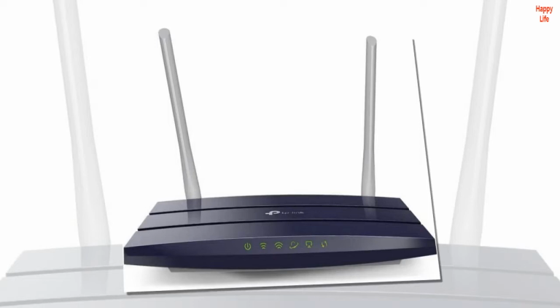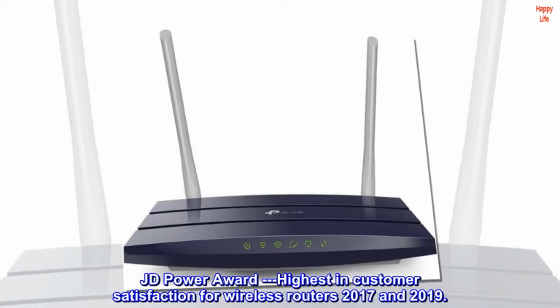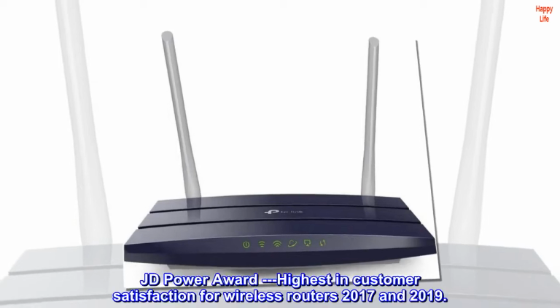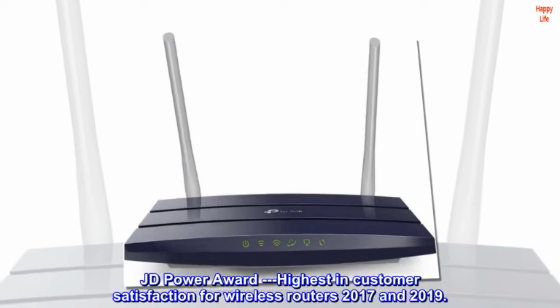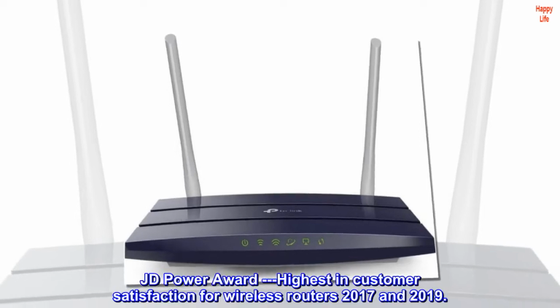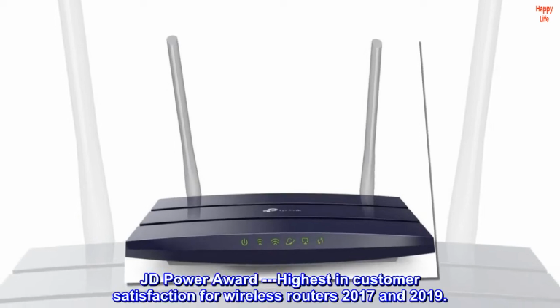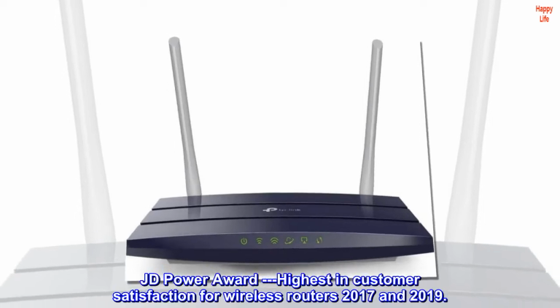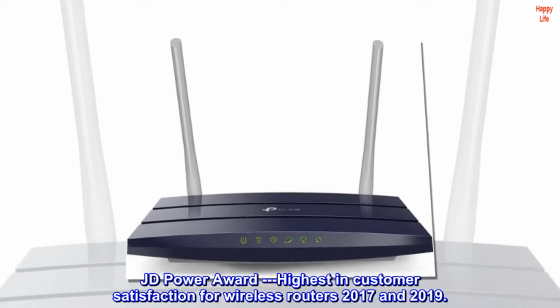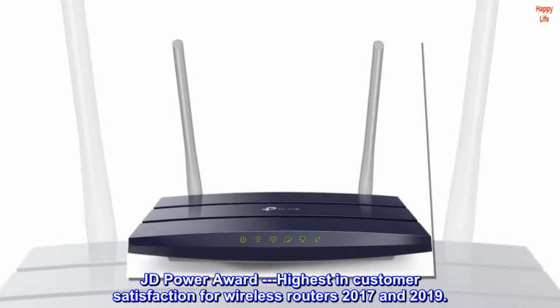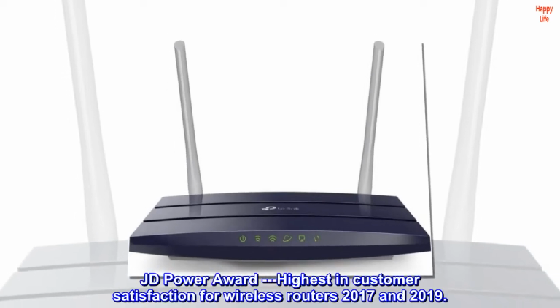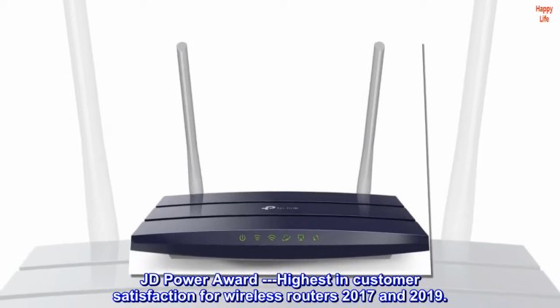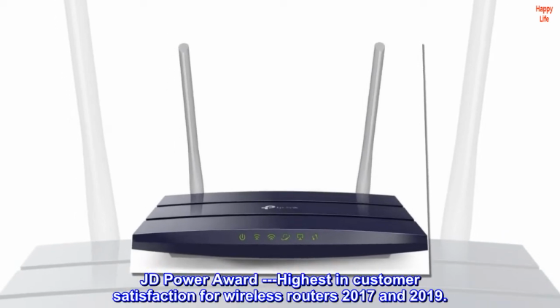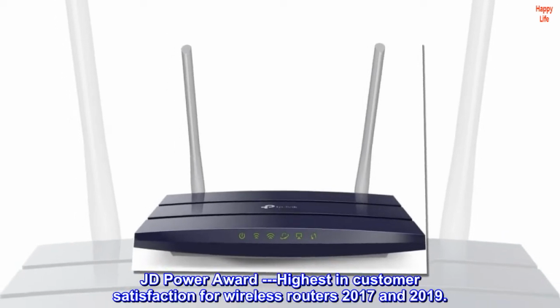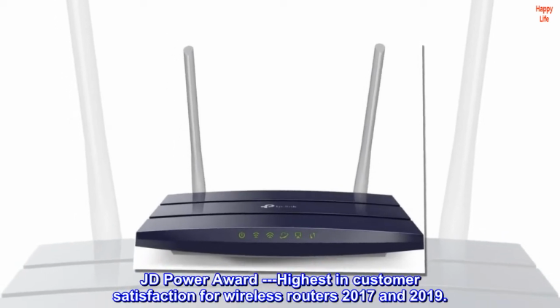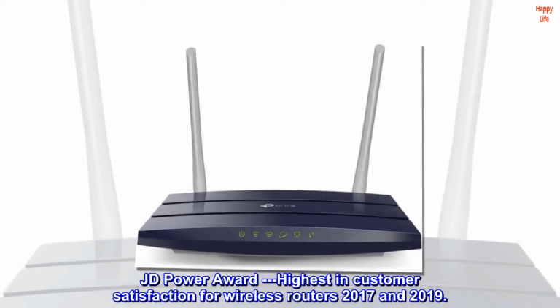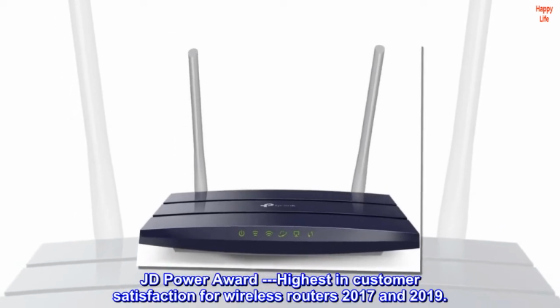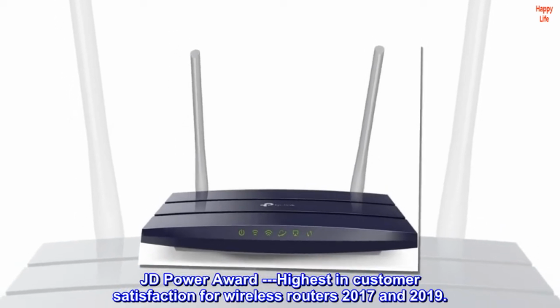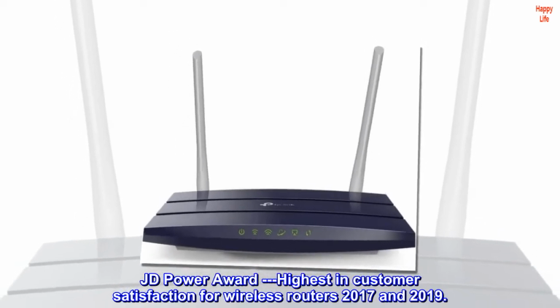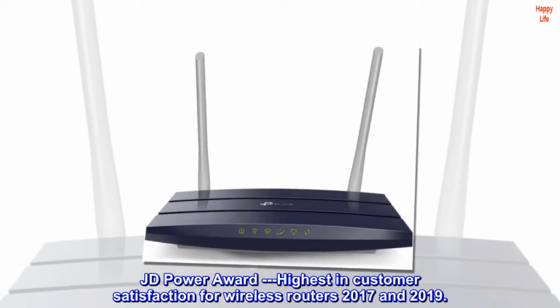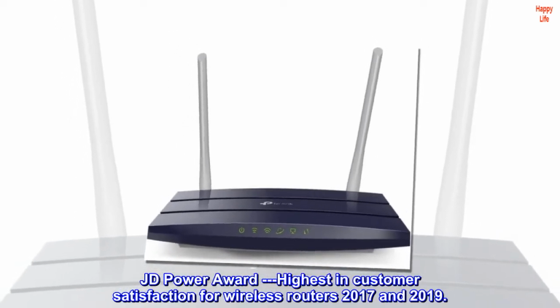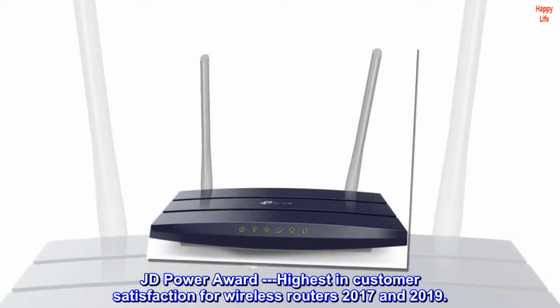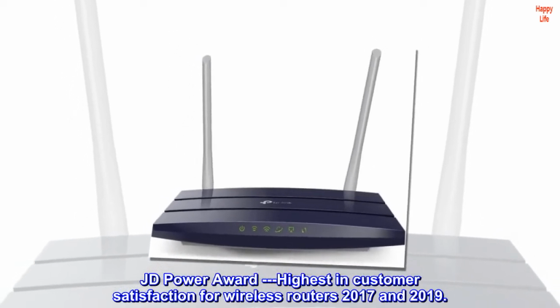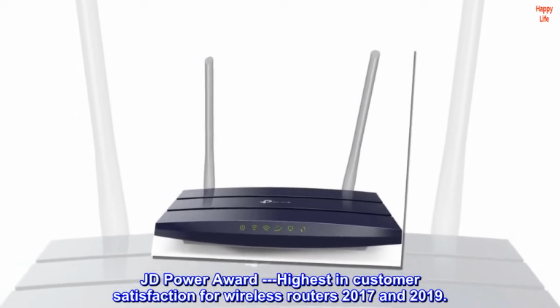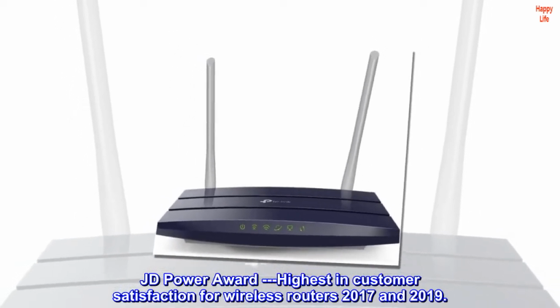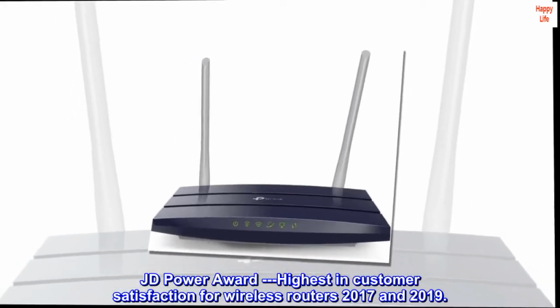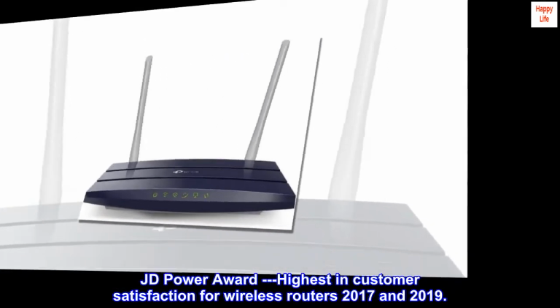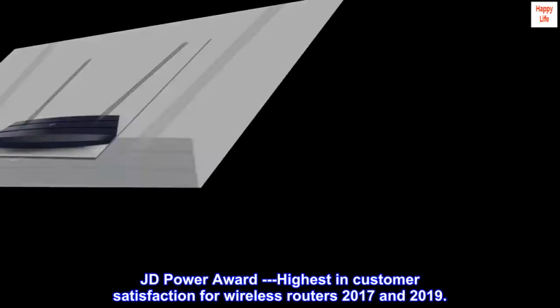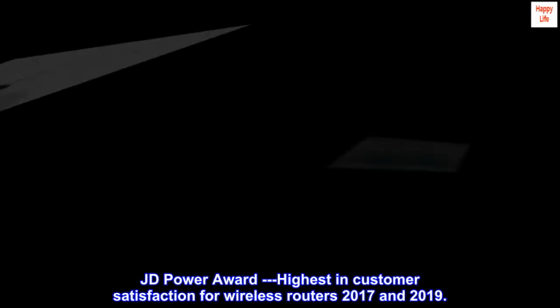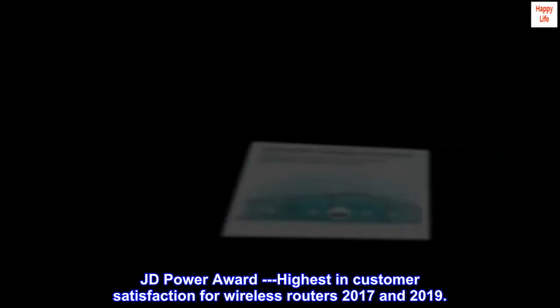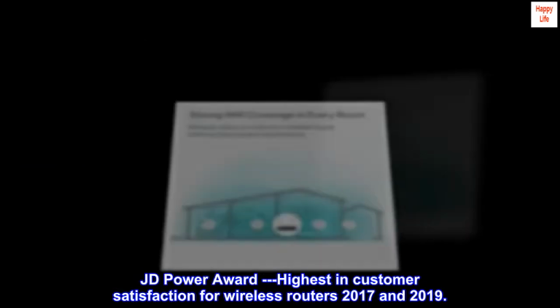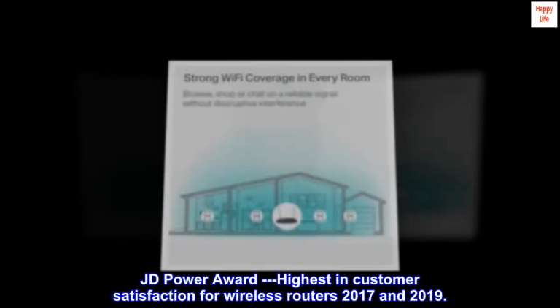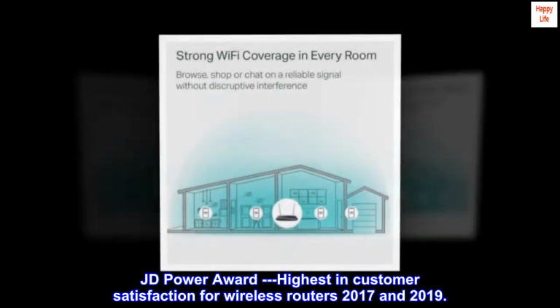J.D. Power Award — highest in customer satisfaction for wireless routers, 2017 and 2019.